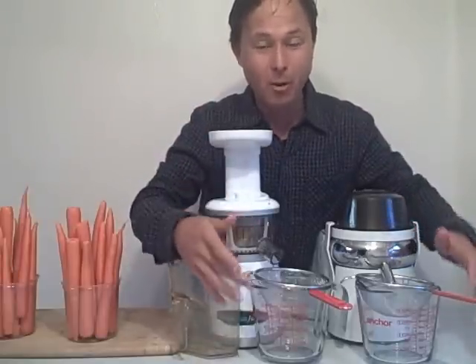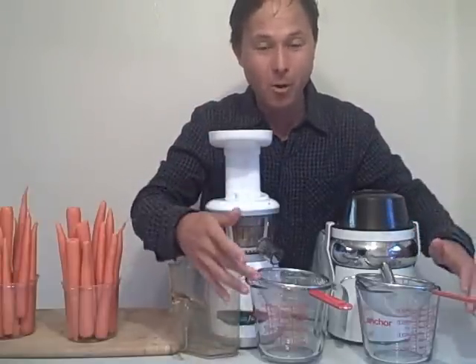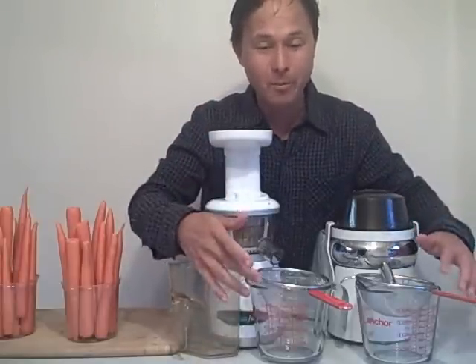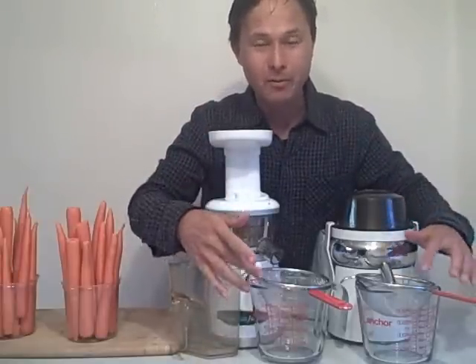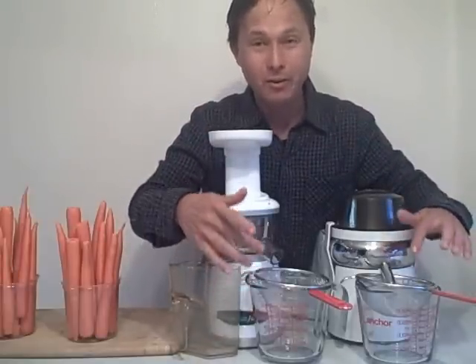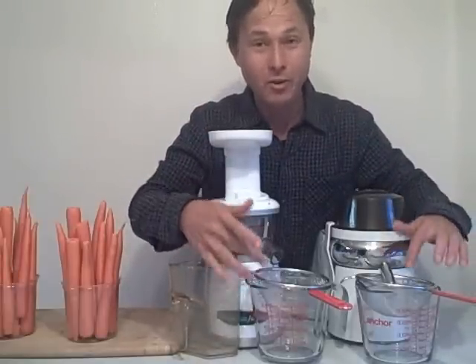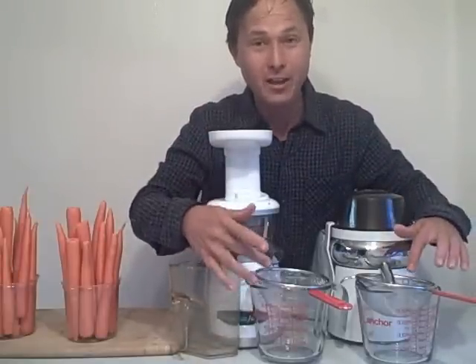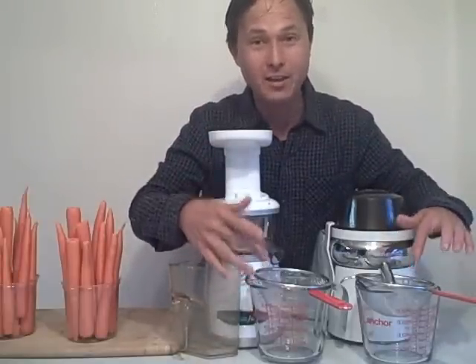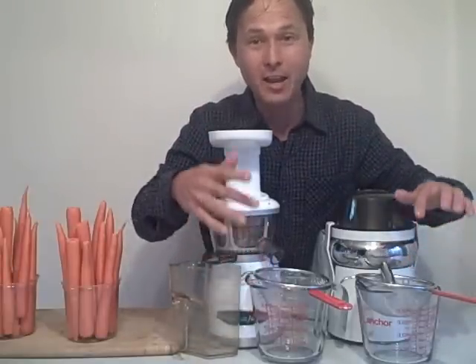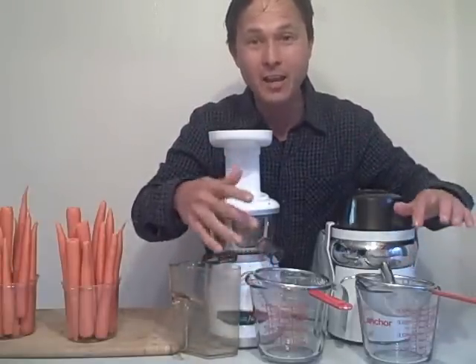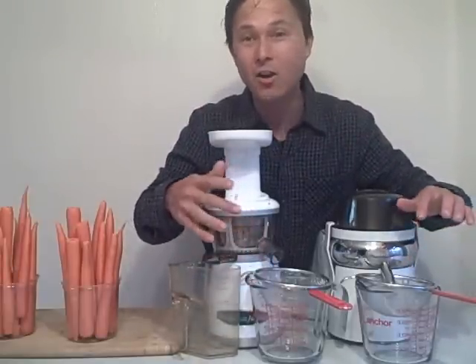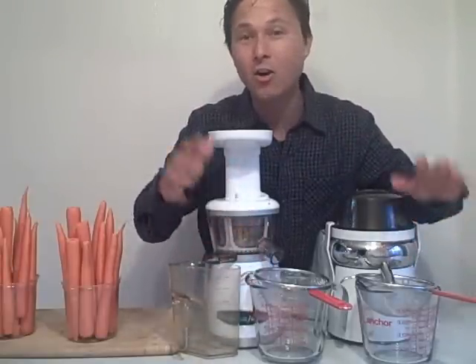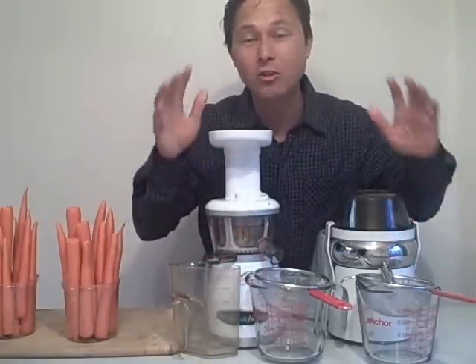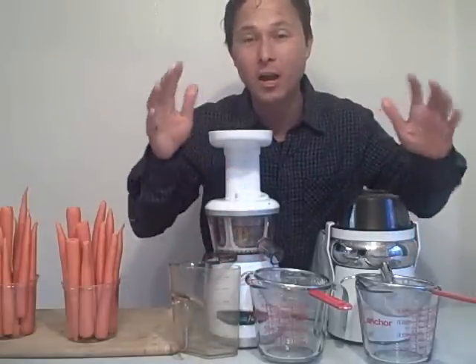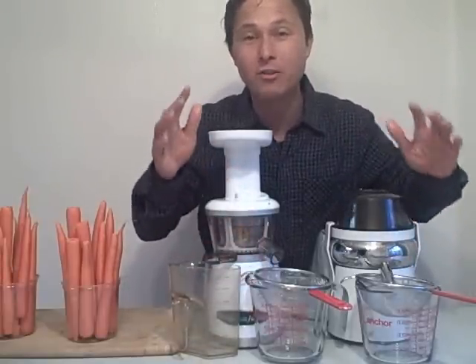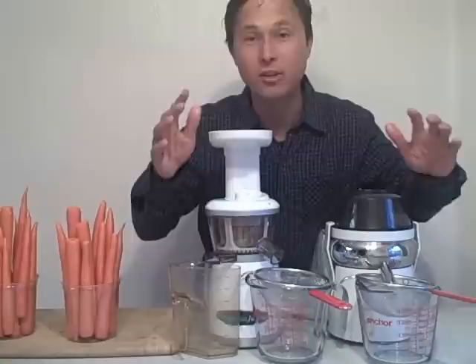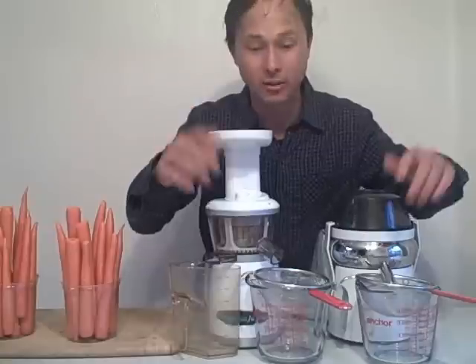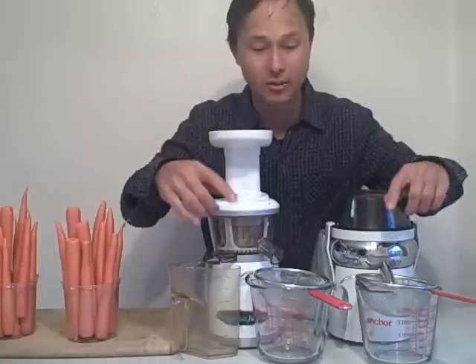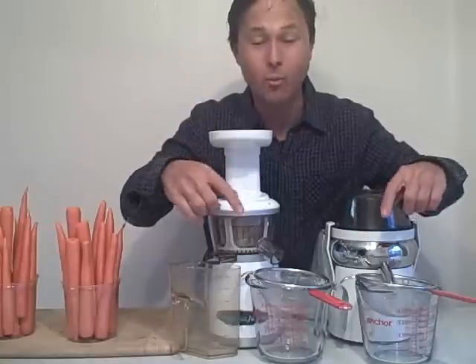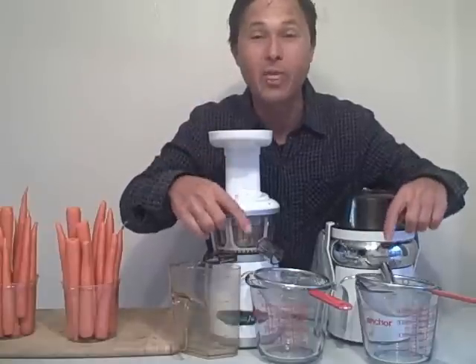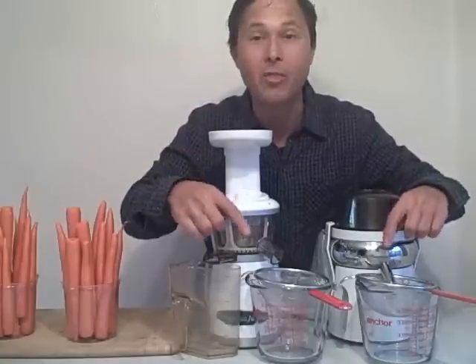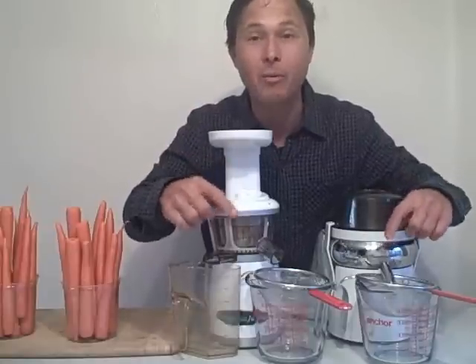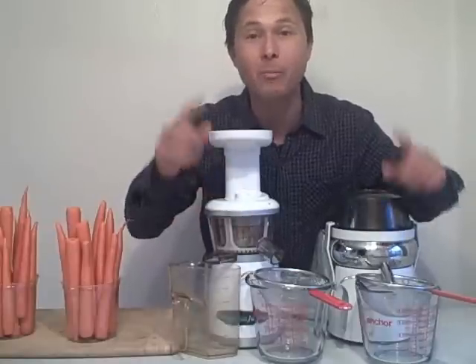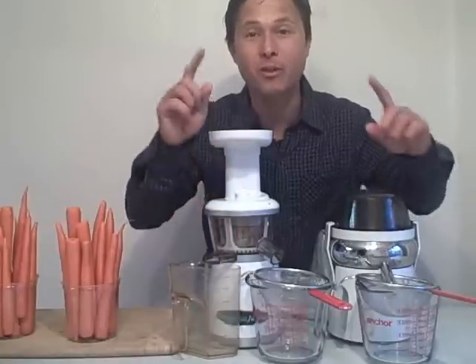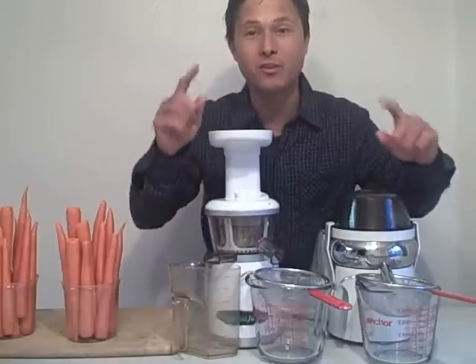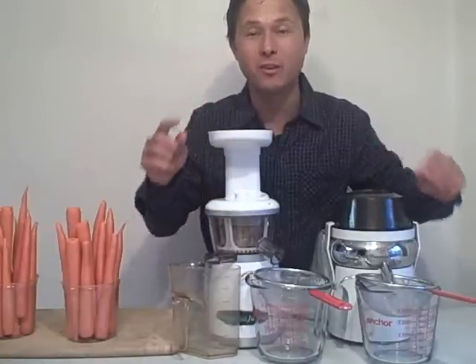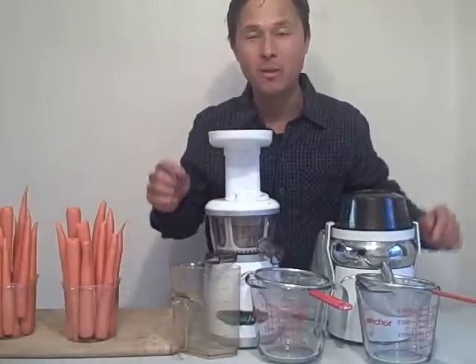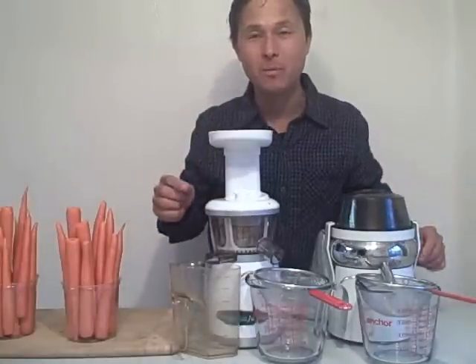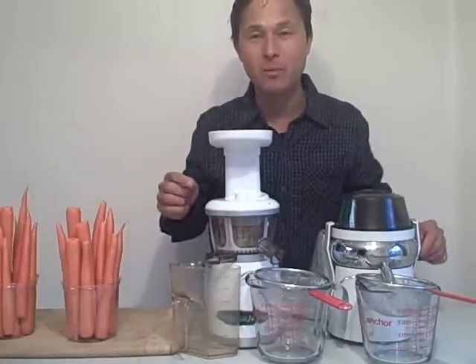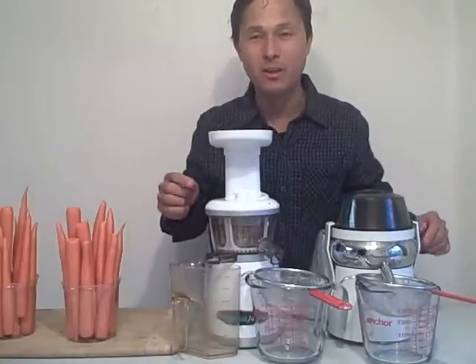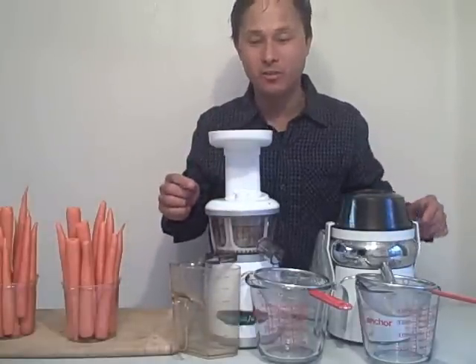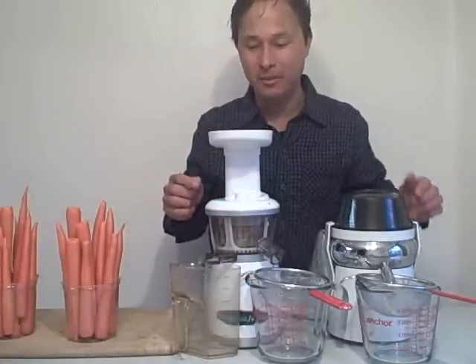So today, we're going to focus on the juice off — the pulp created — and also how much the yield is without the pulp. That's going to be pretty interesting.